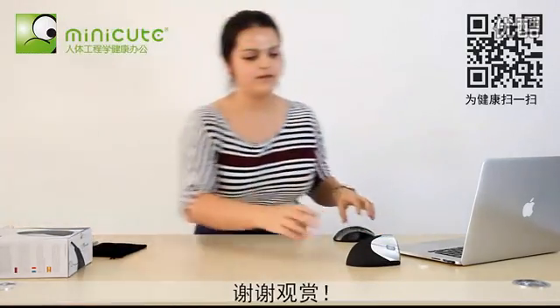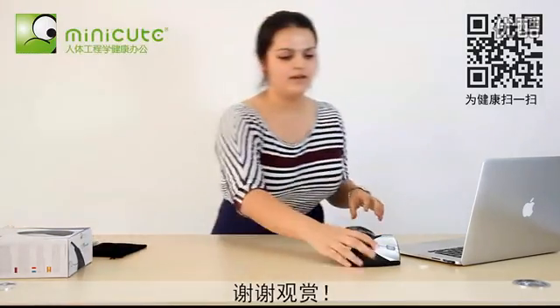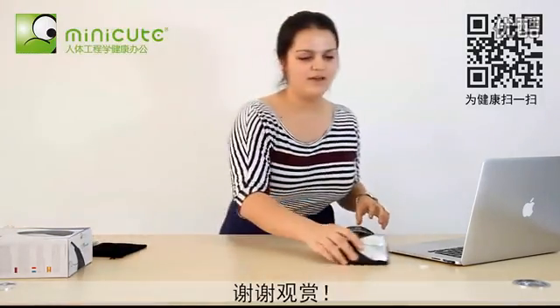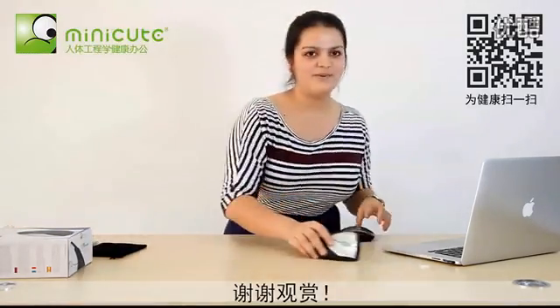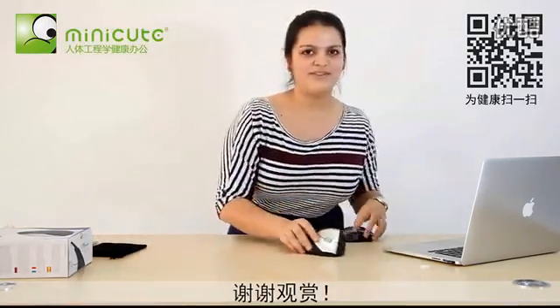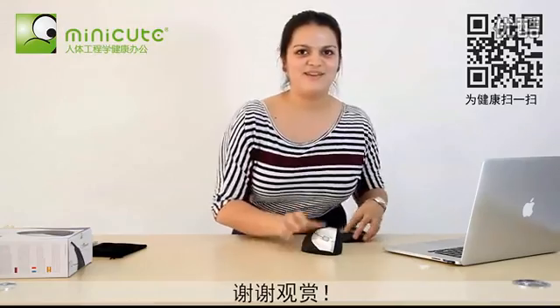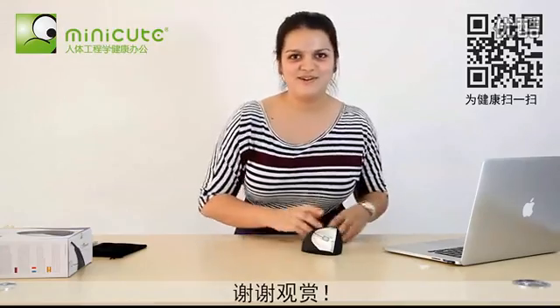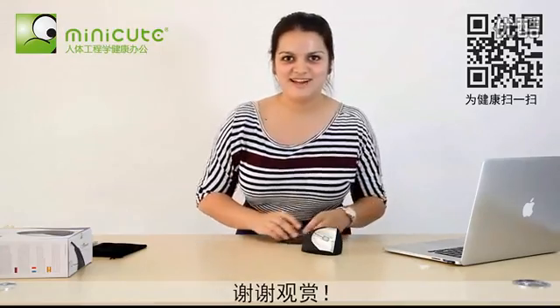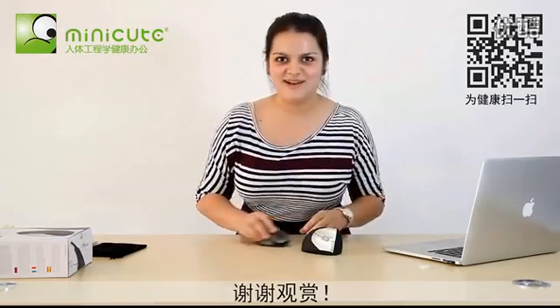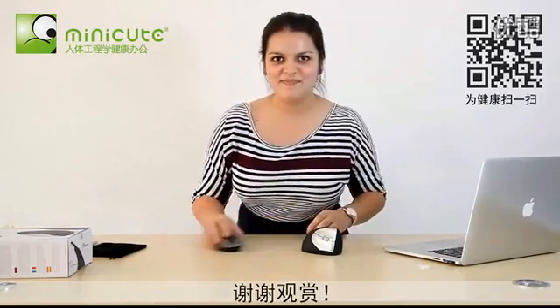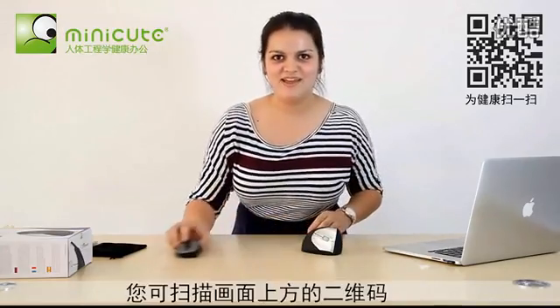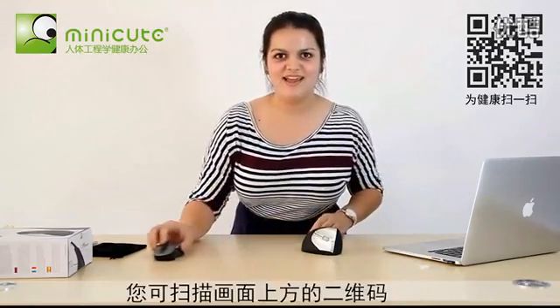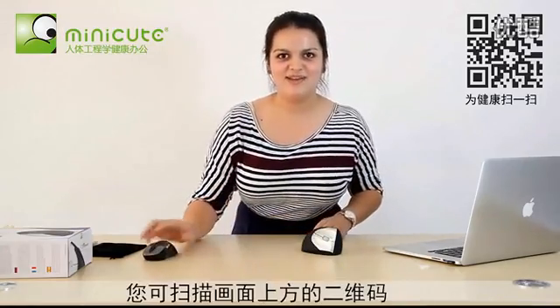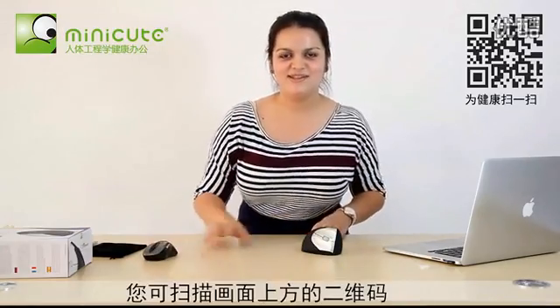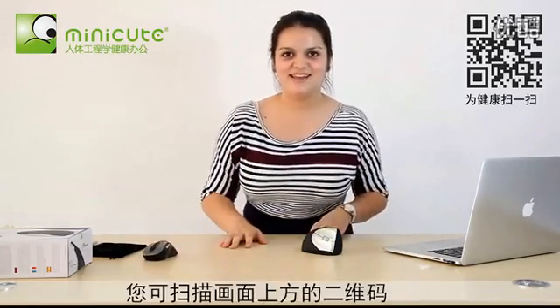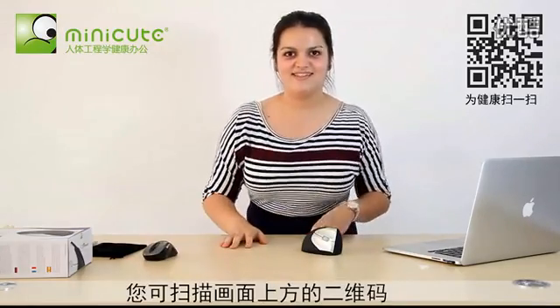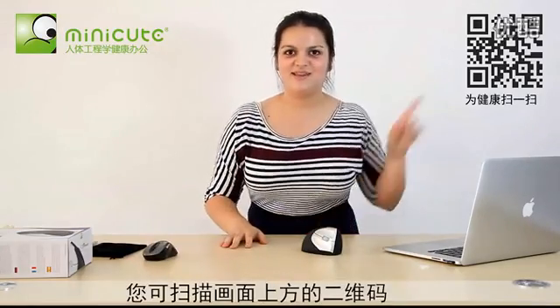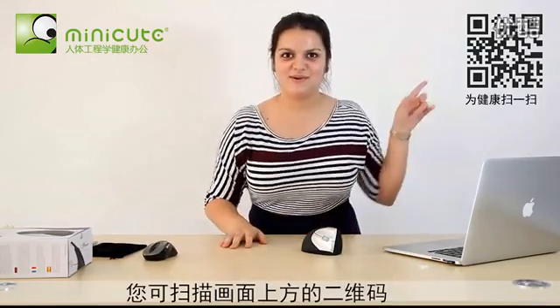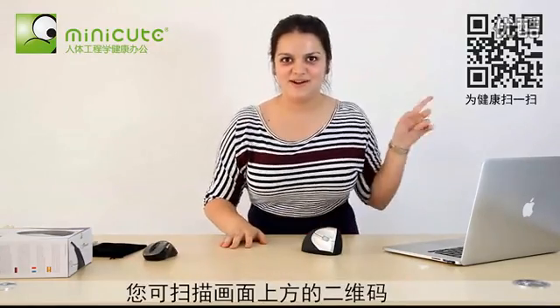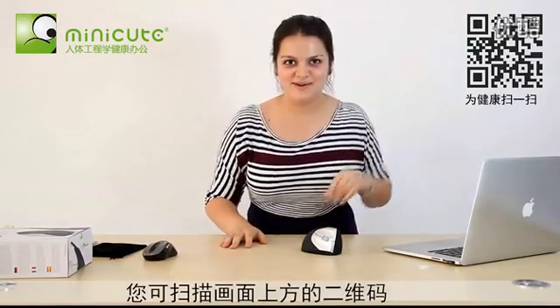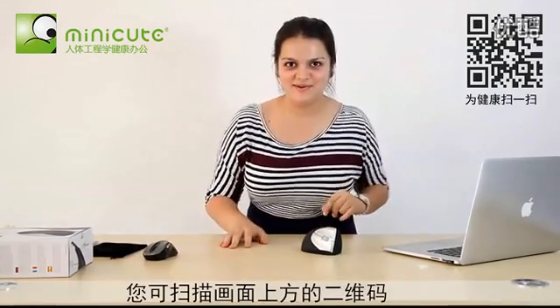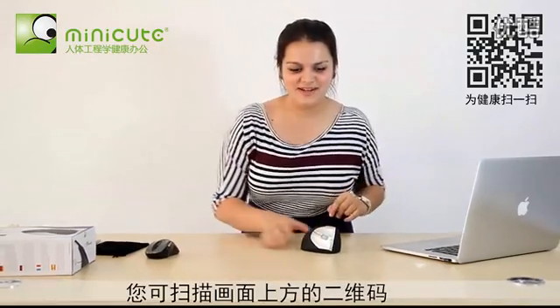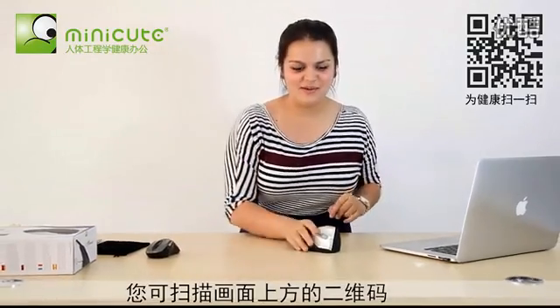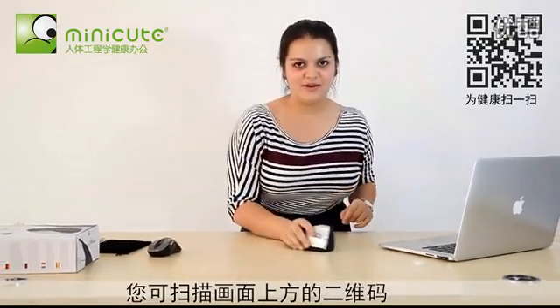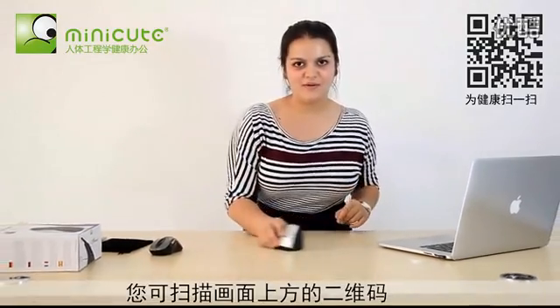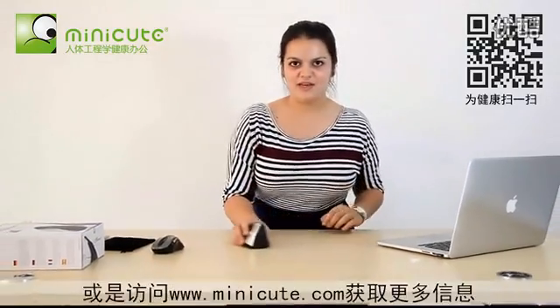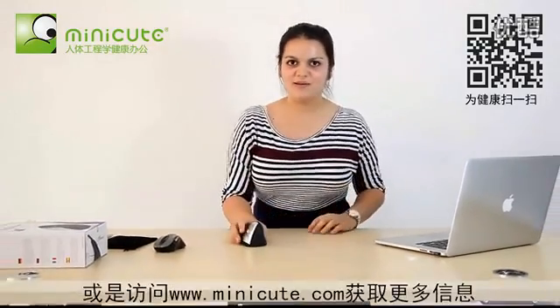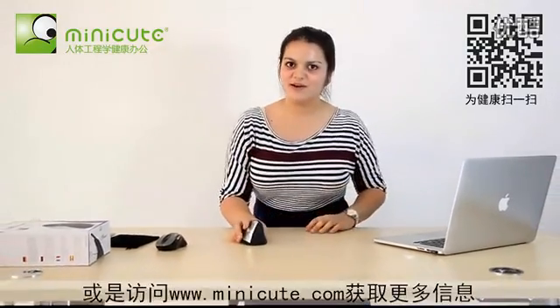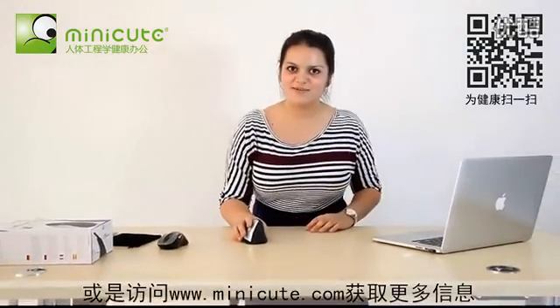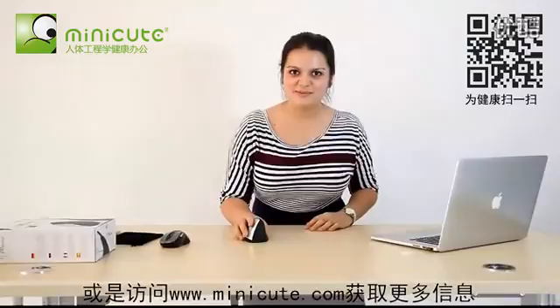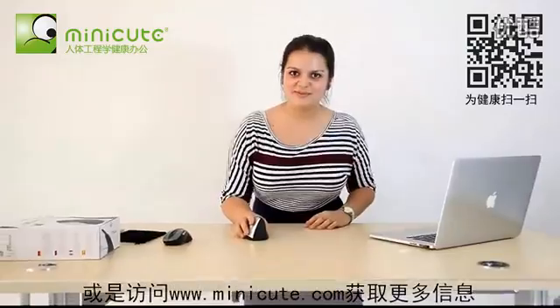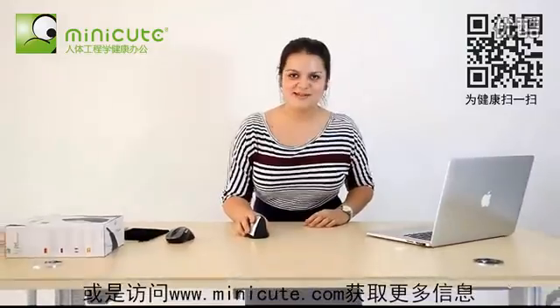Thank you for your time, and you can scan the QR code, or go to minicube.com for more information.